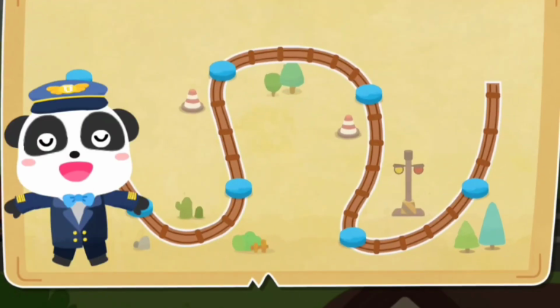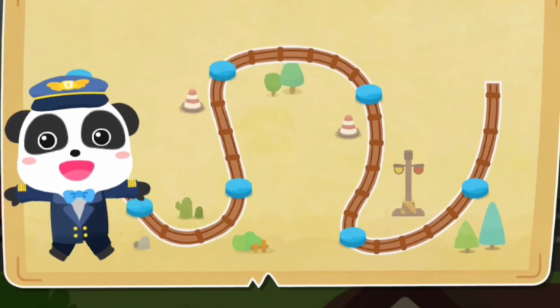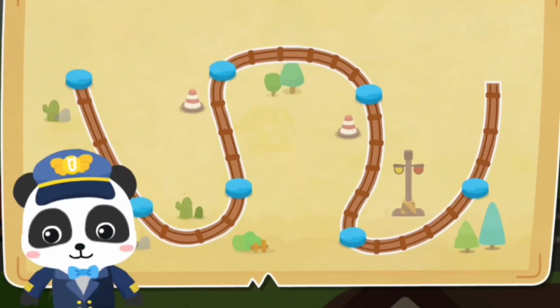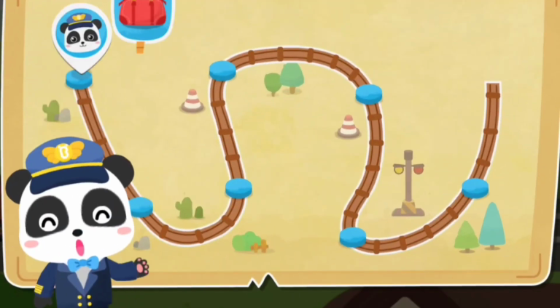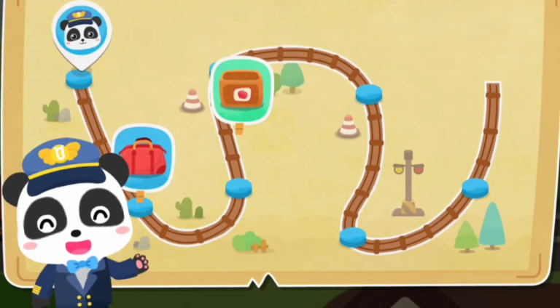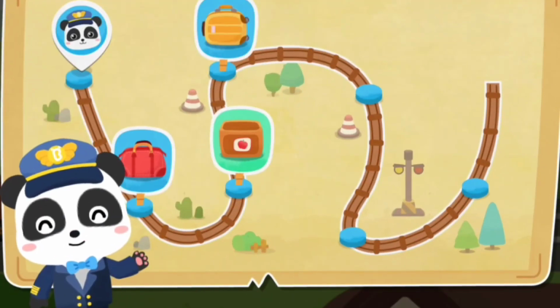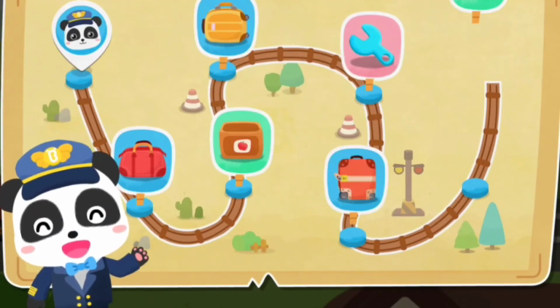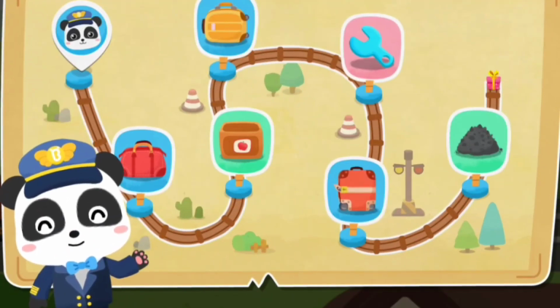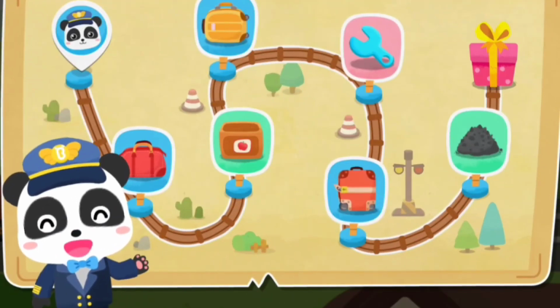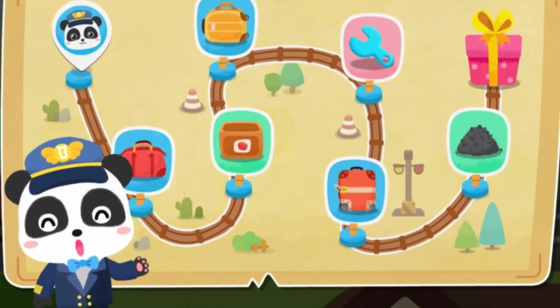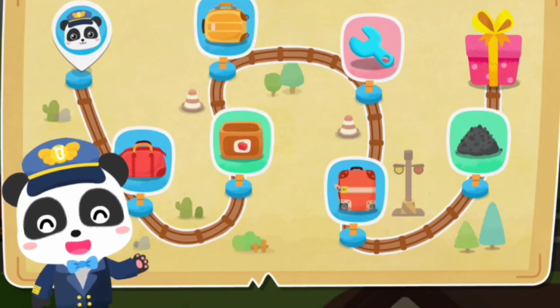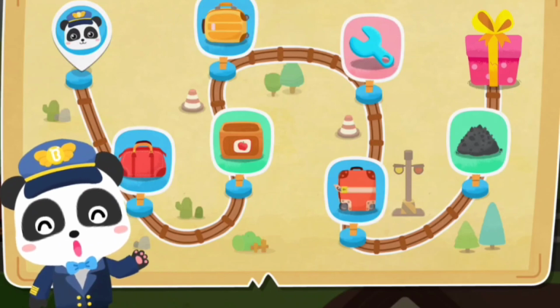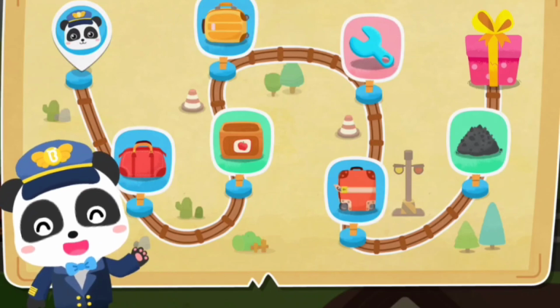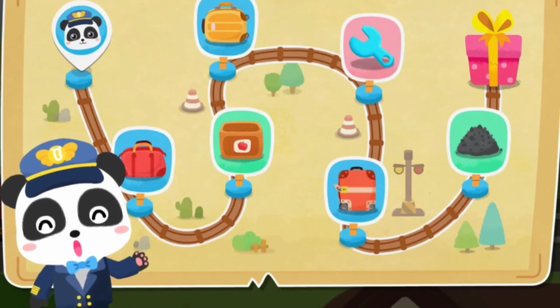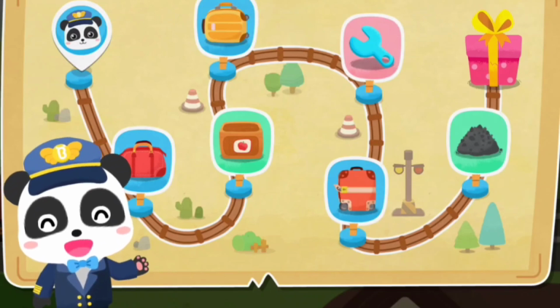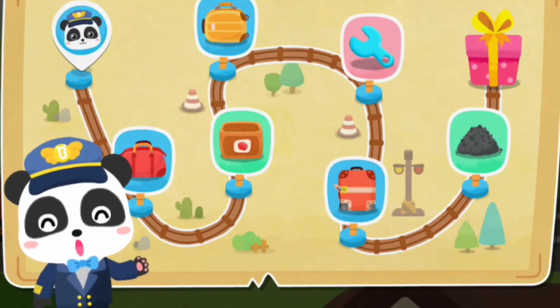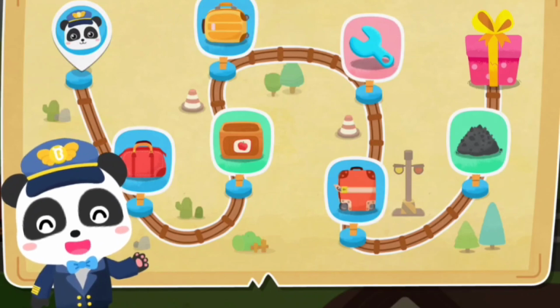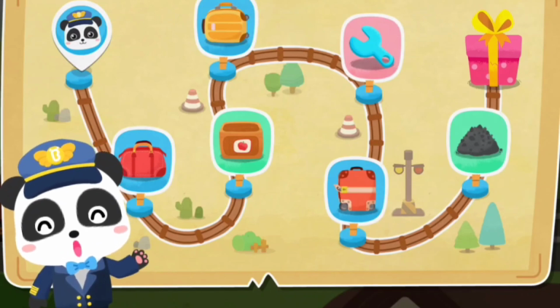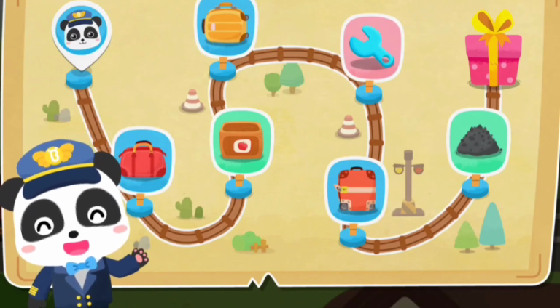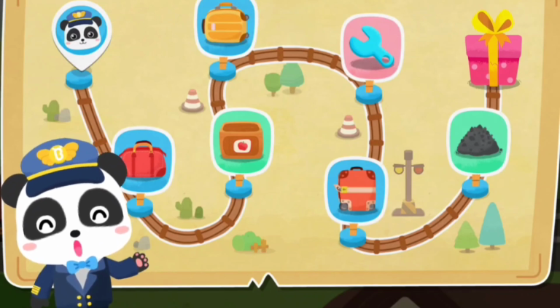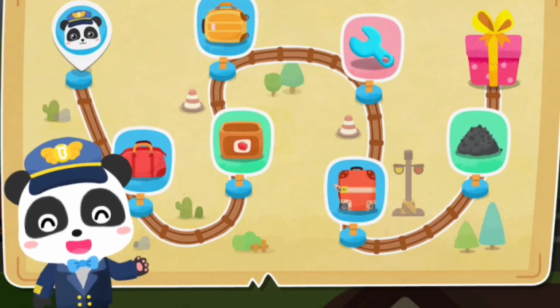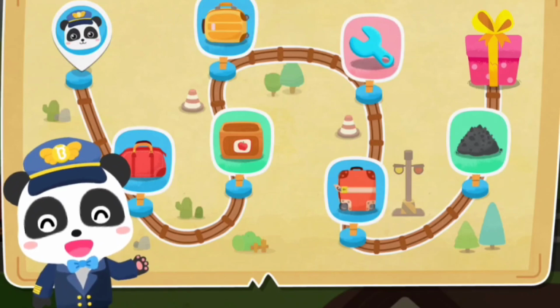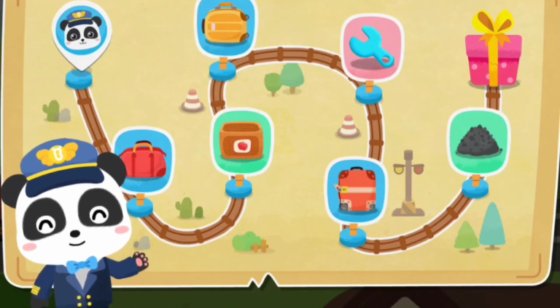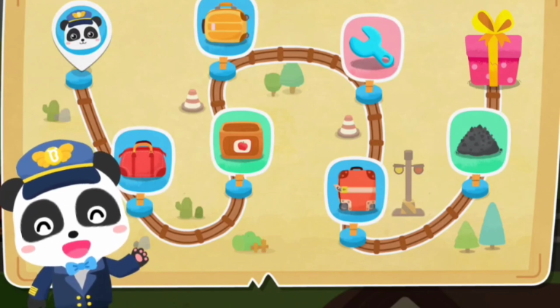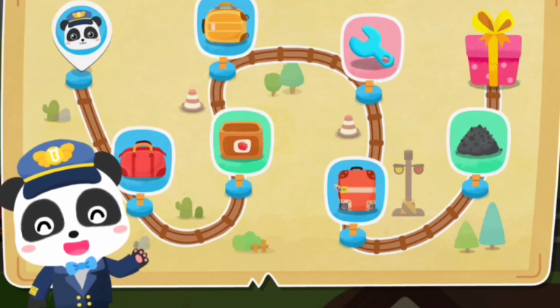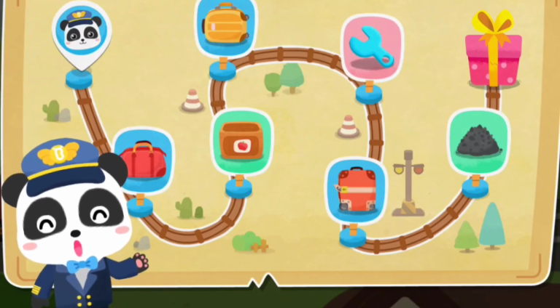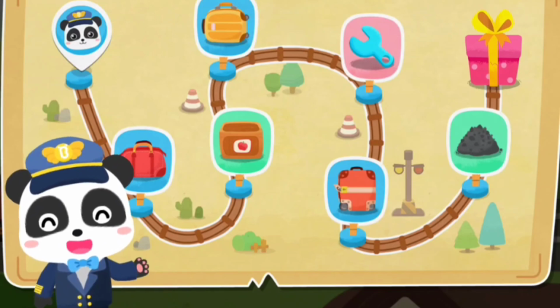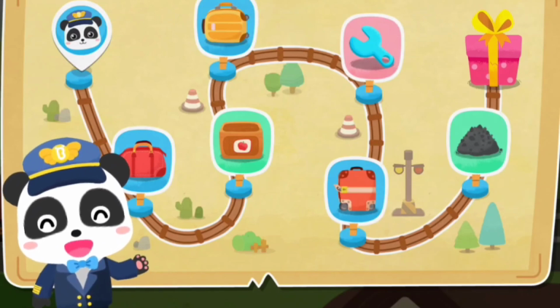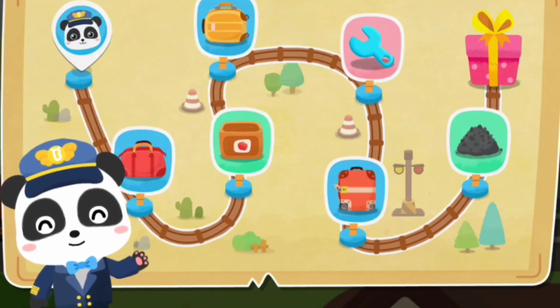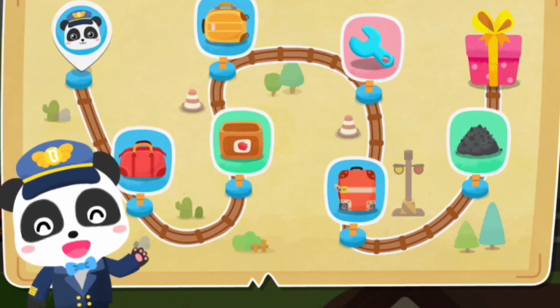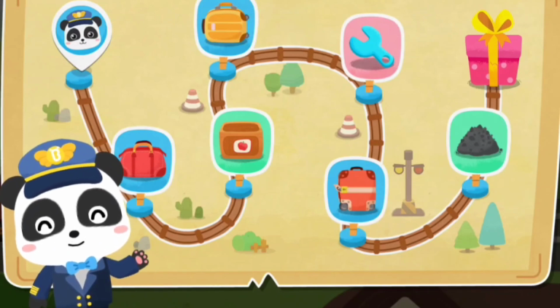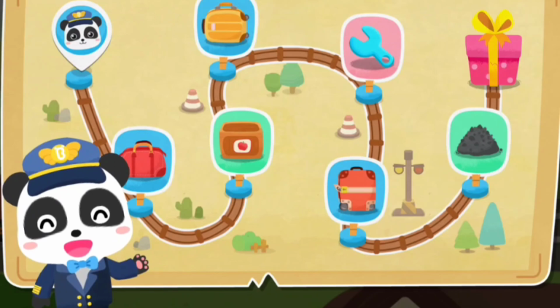Welcome aboard Baby Bus Train! I'm your captain, Kiki! The train is about to start. Let's set off!